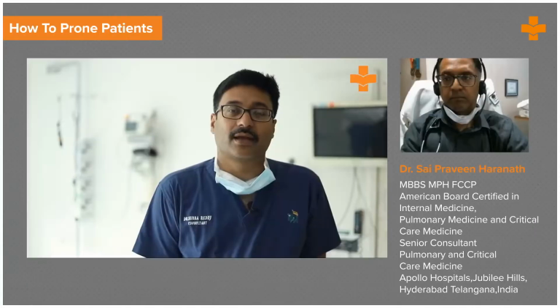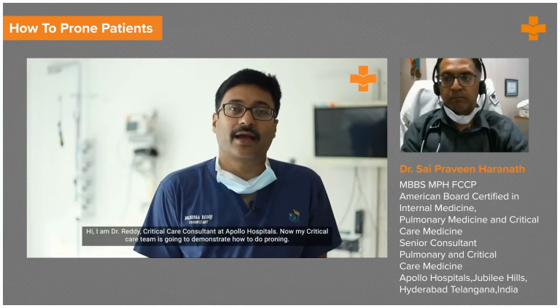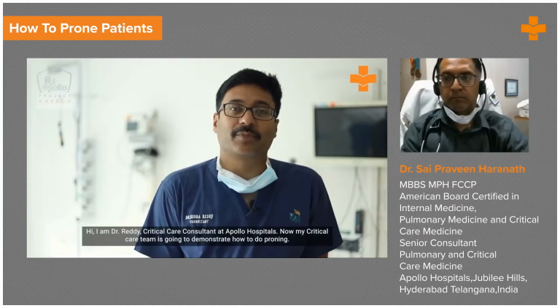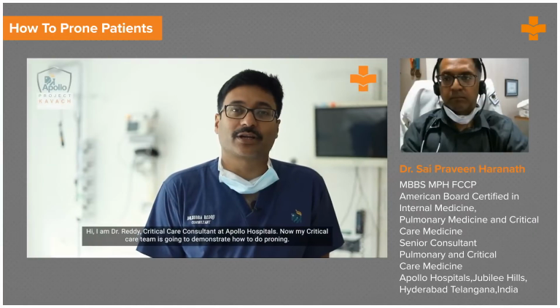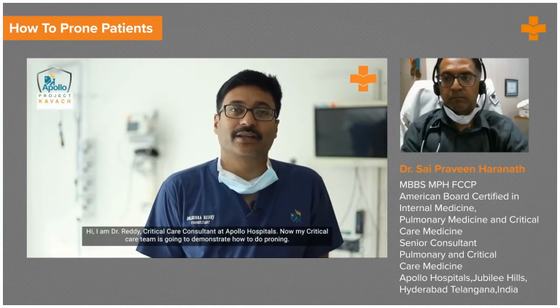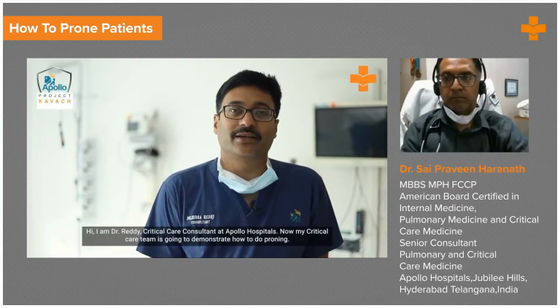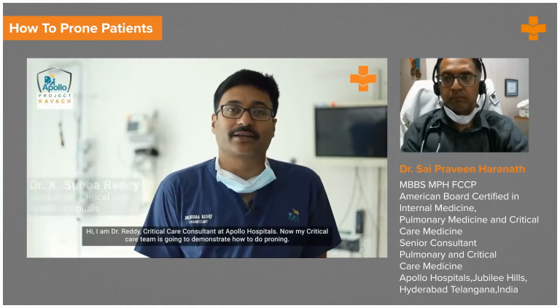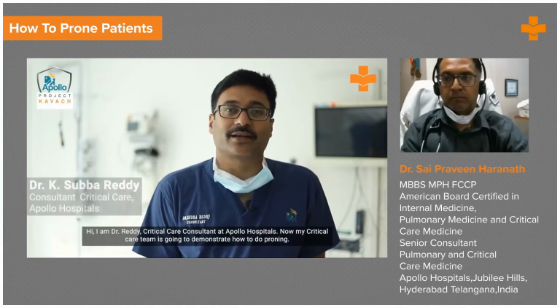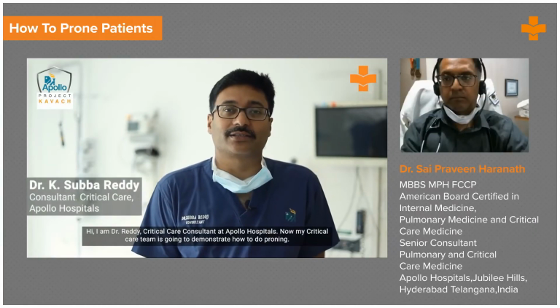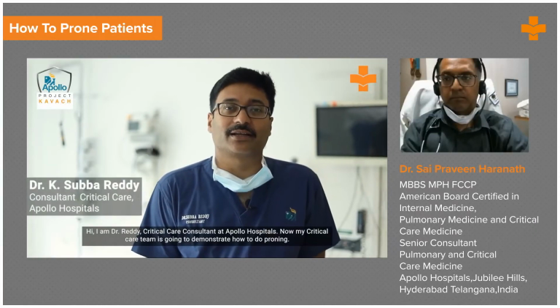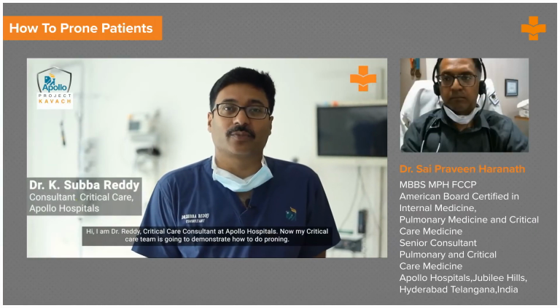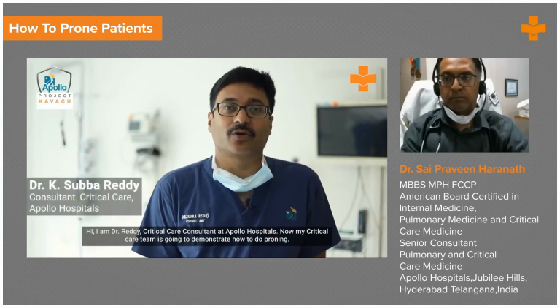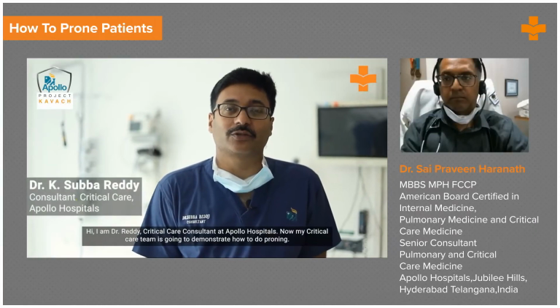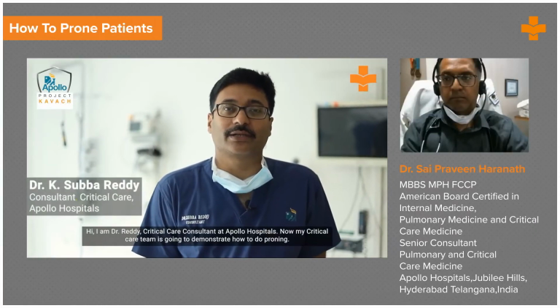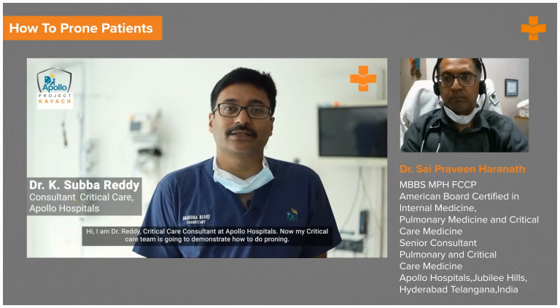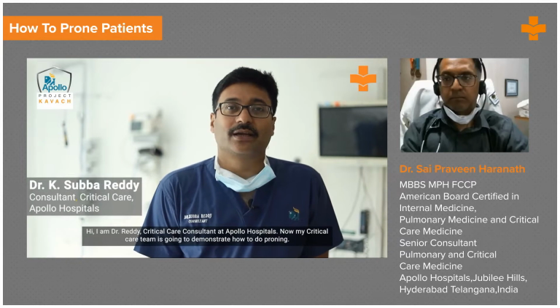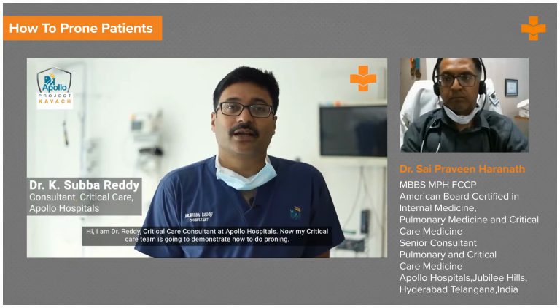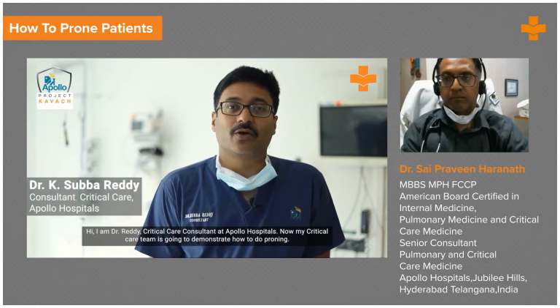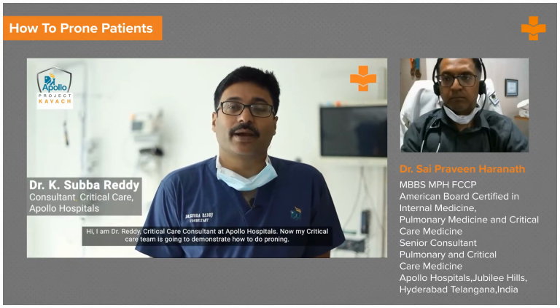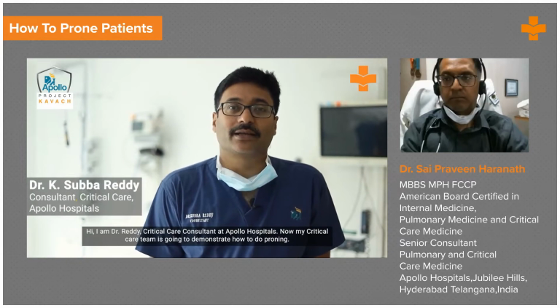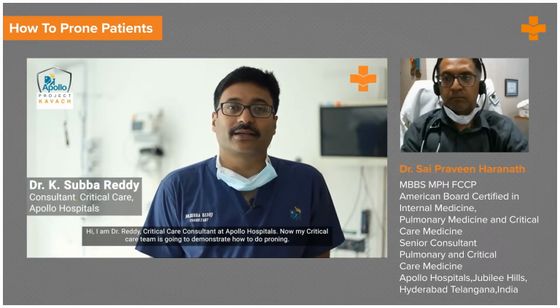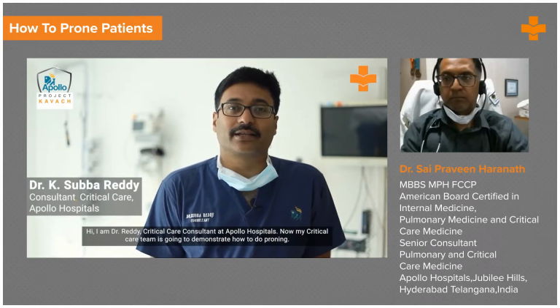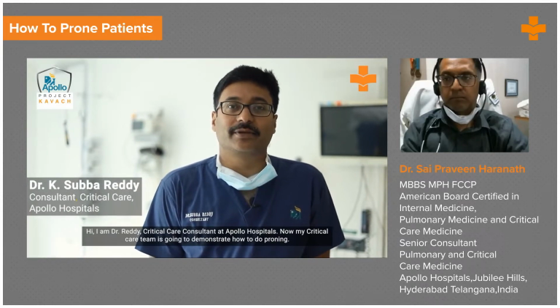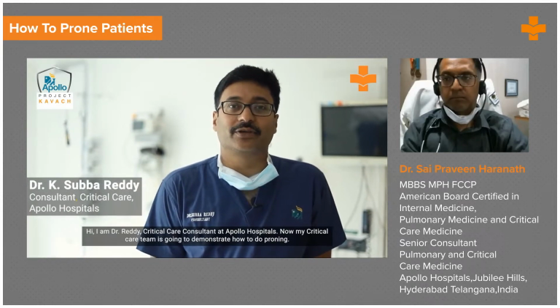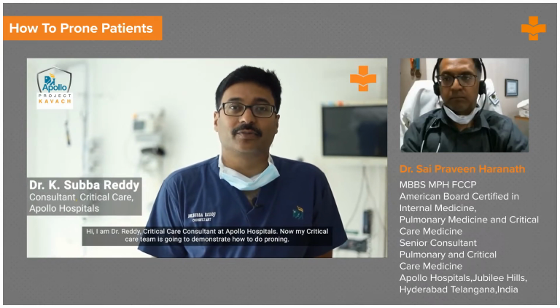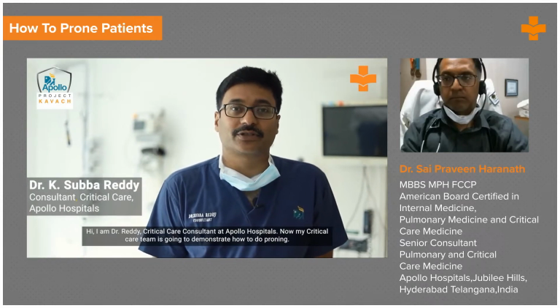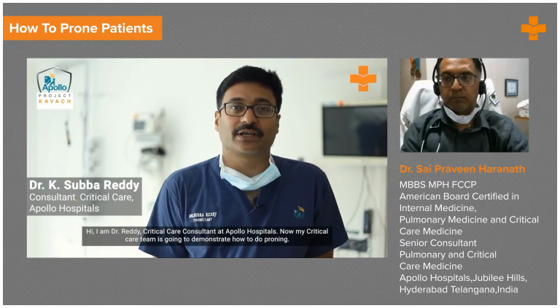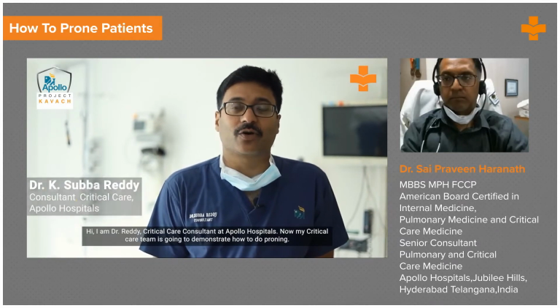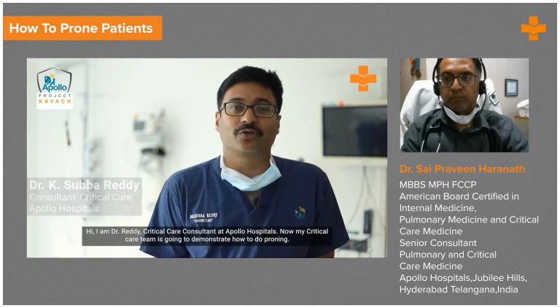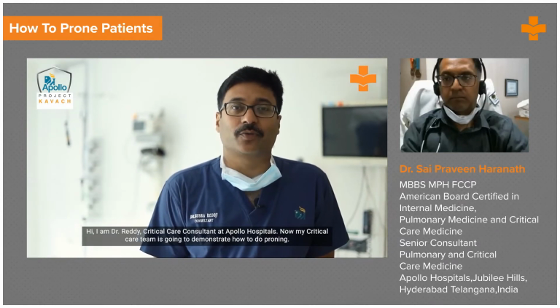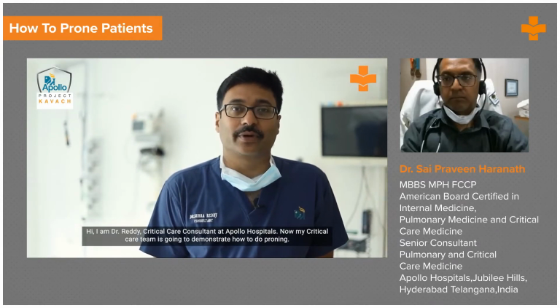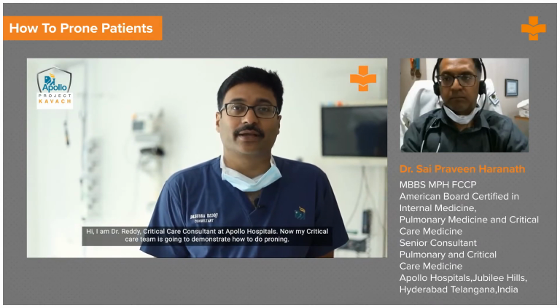Hi, I'm Dr. Reddy, Critical Care Consultant at Apollo Hospitals. My critical care team is going to demonstrate how to do proning.